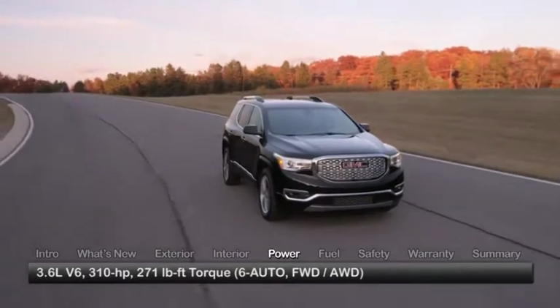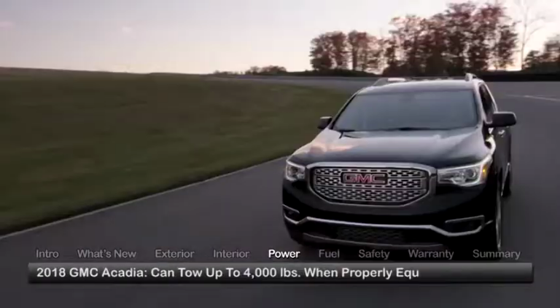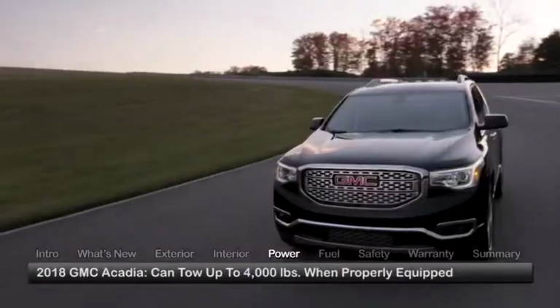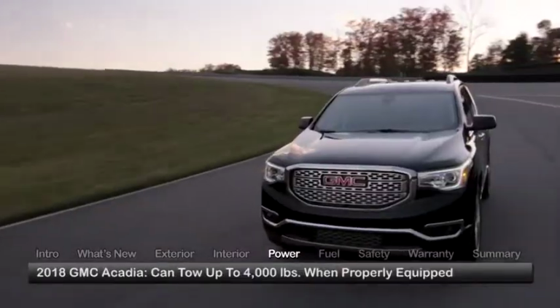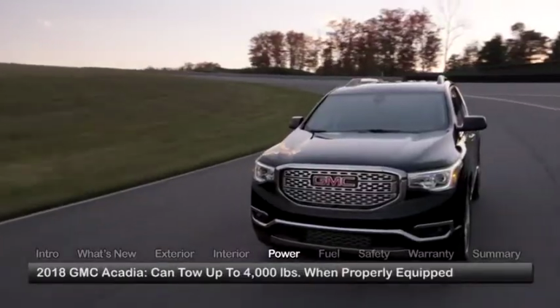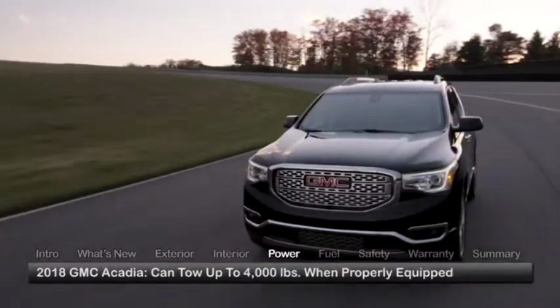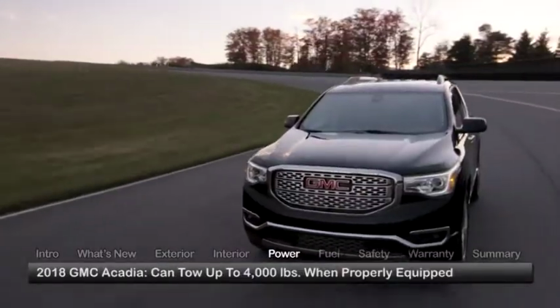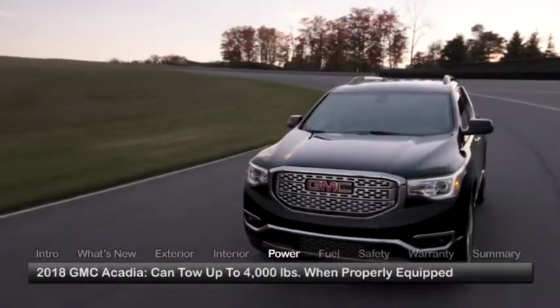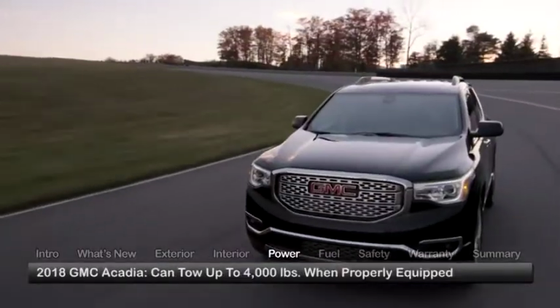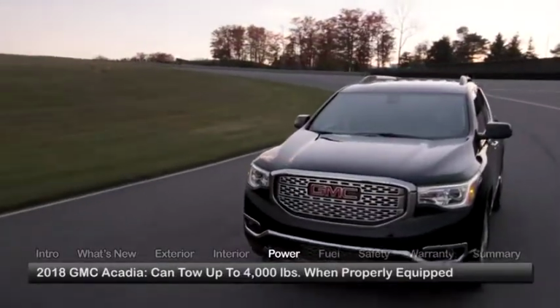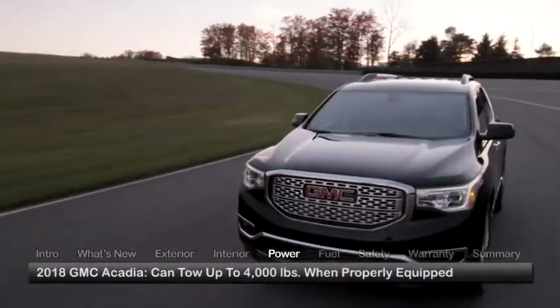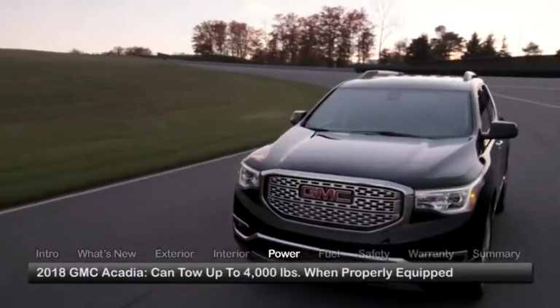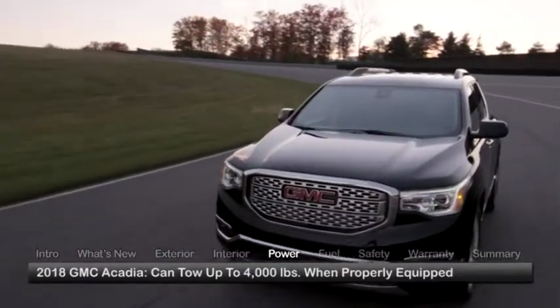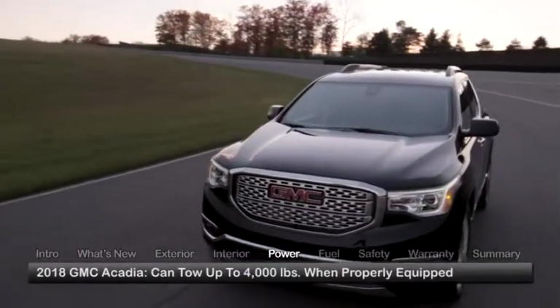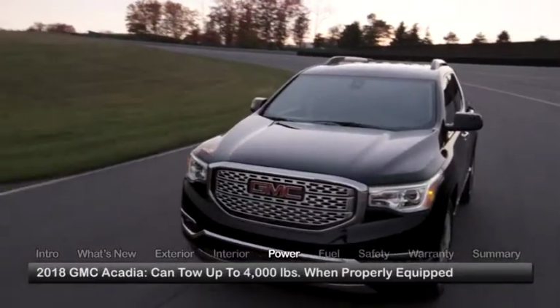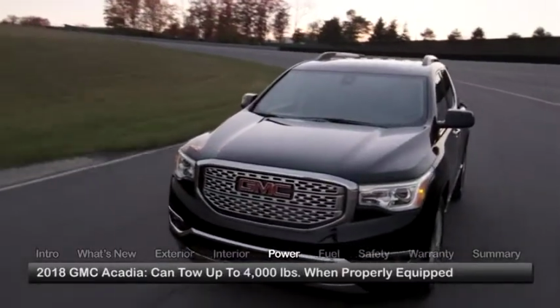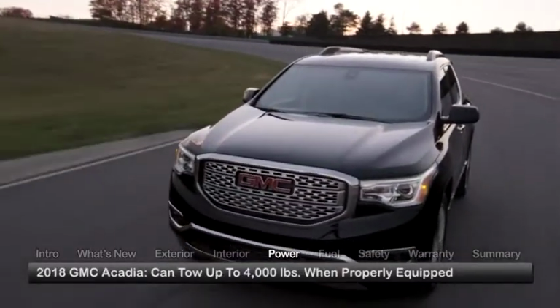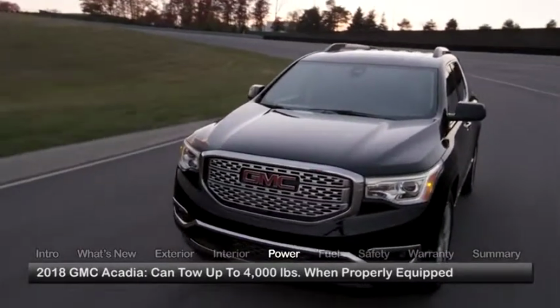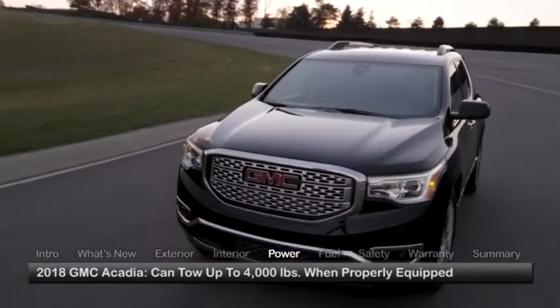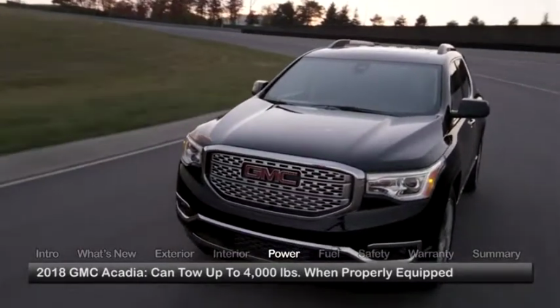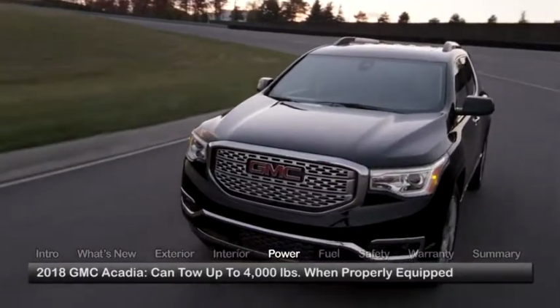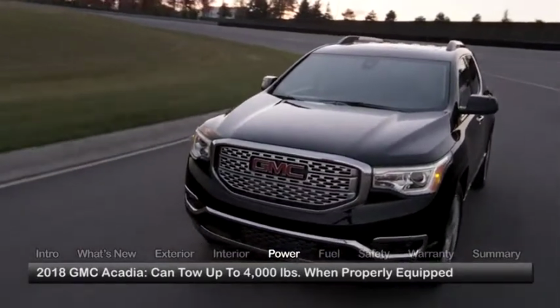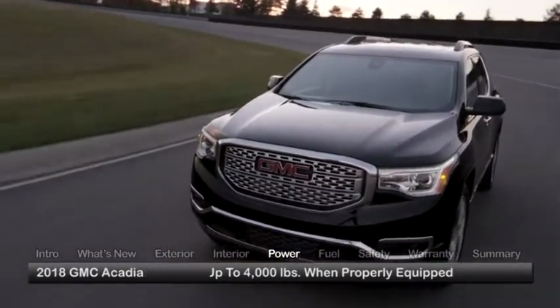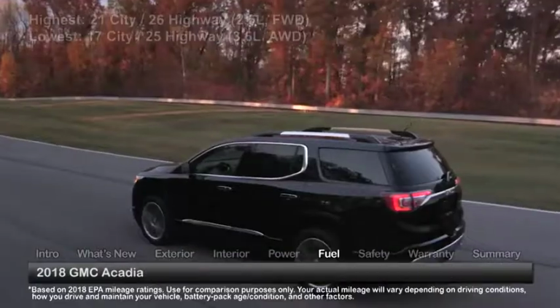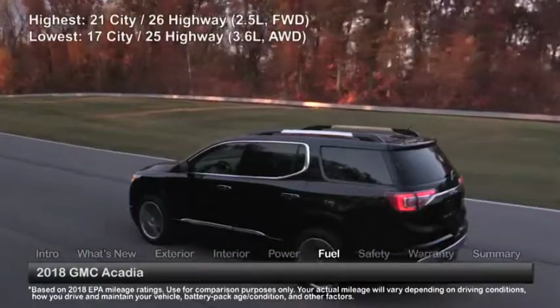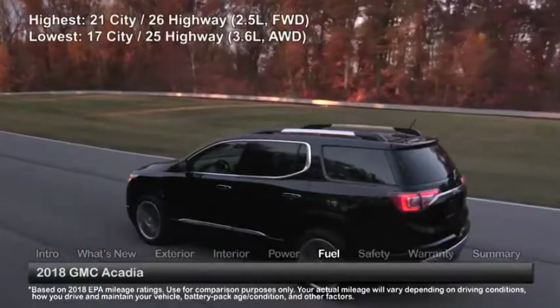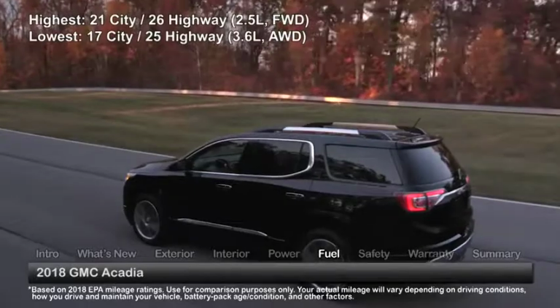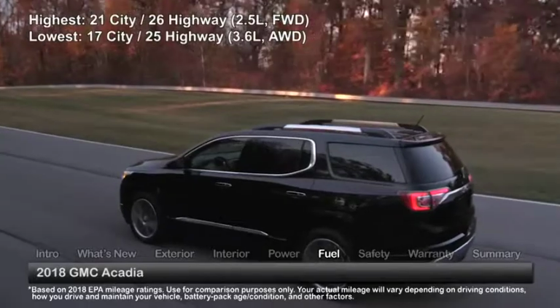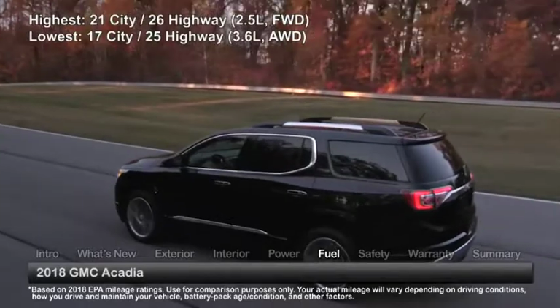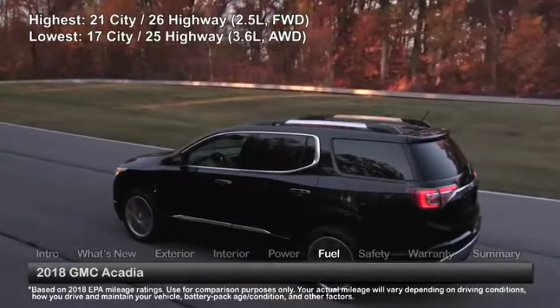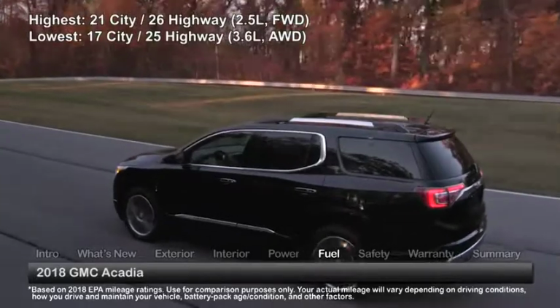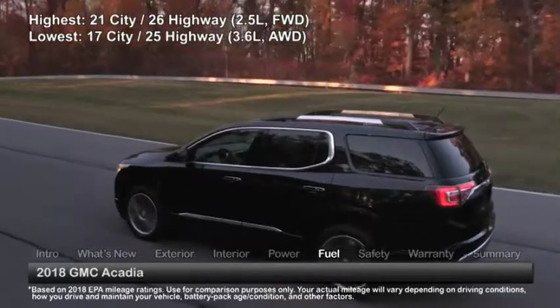When properly equipped, the Acadia can tow up to 4,000 pounds. Here are the estimates for fuel economy.